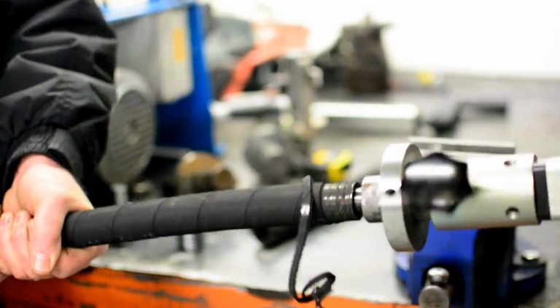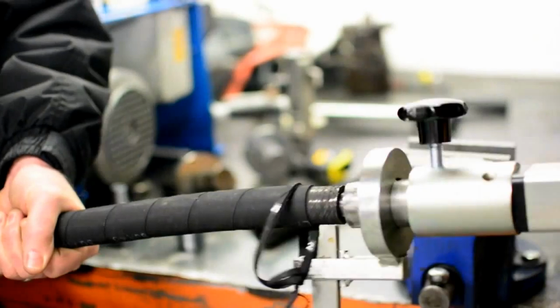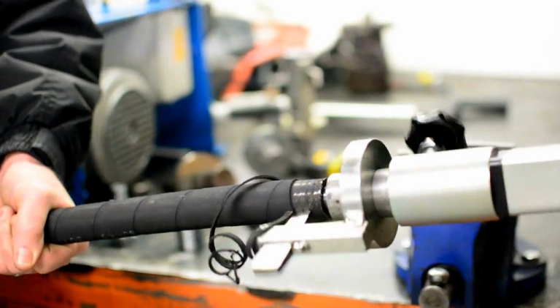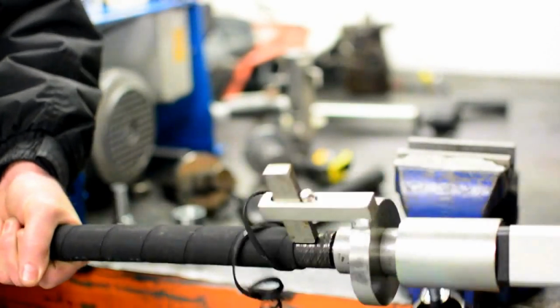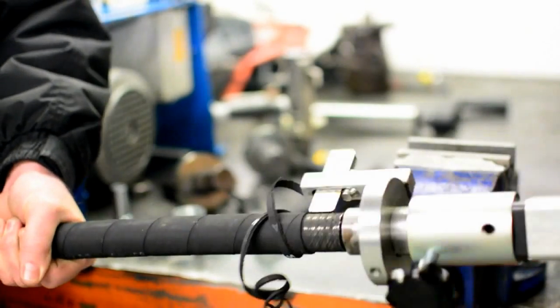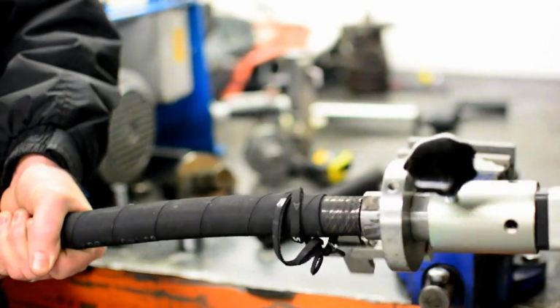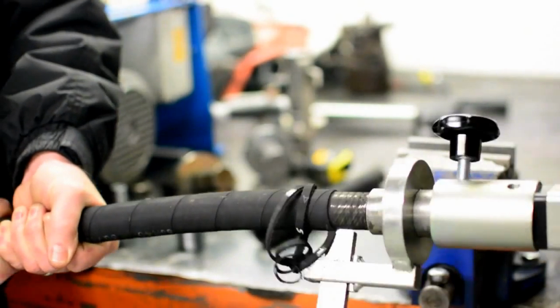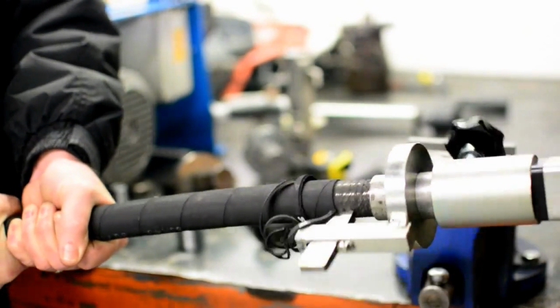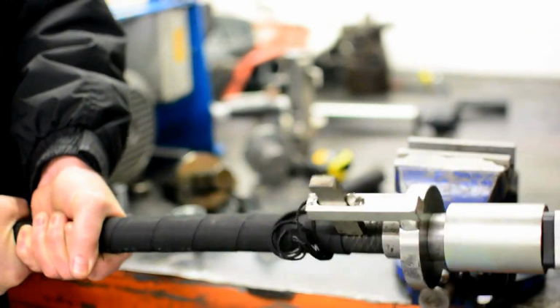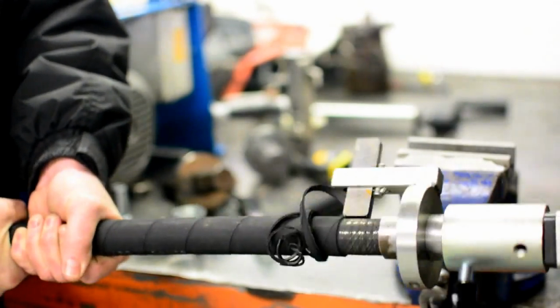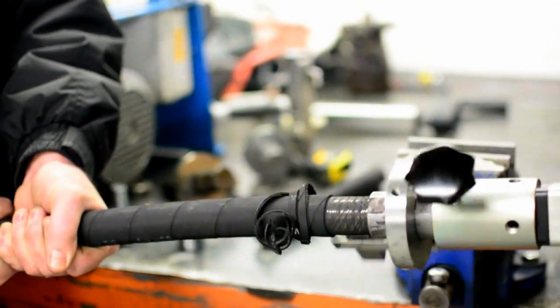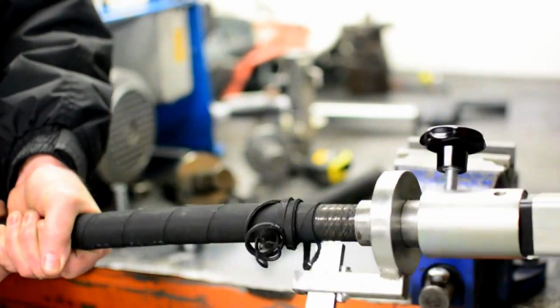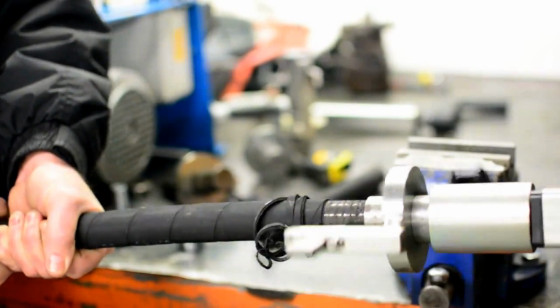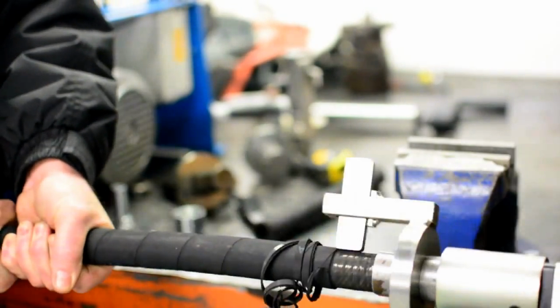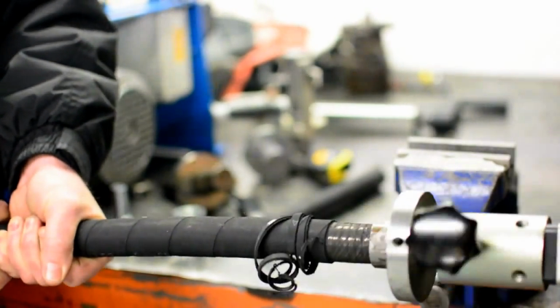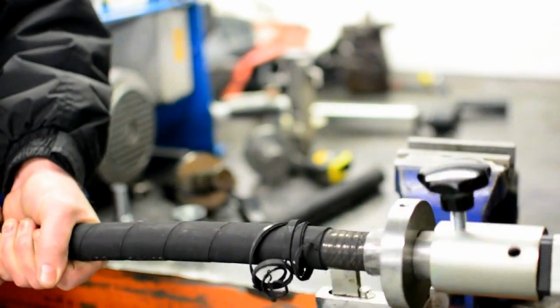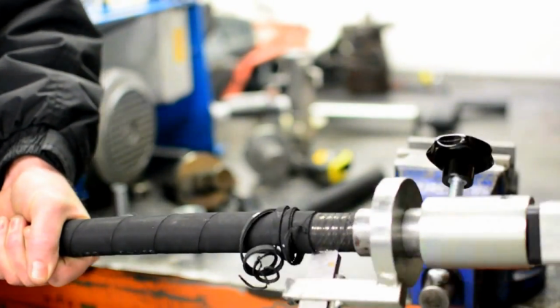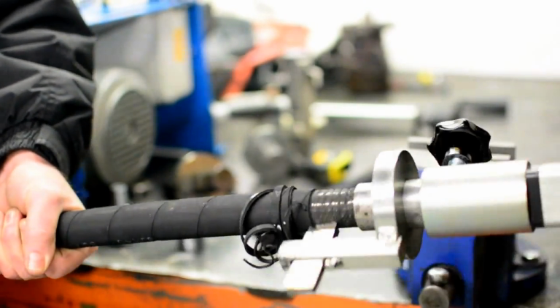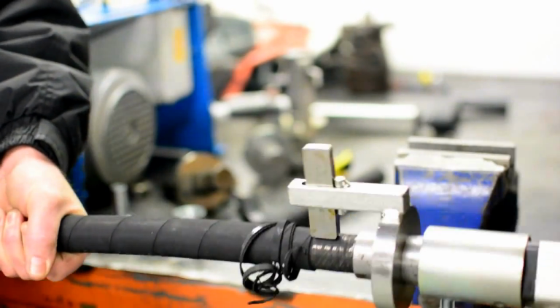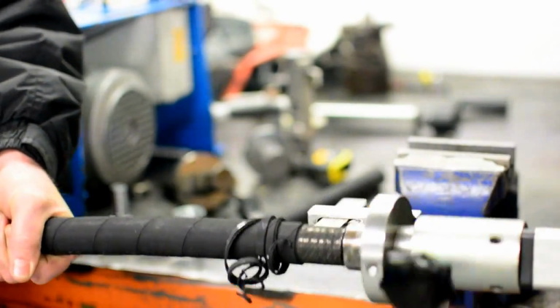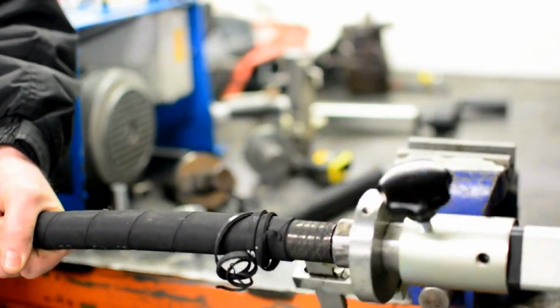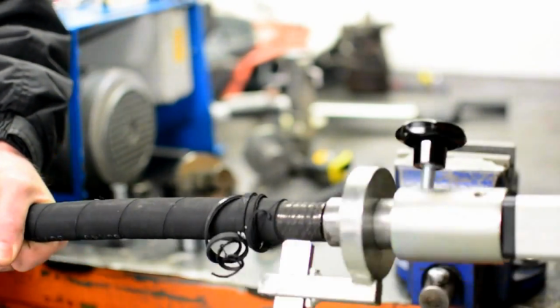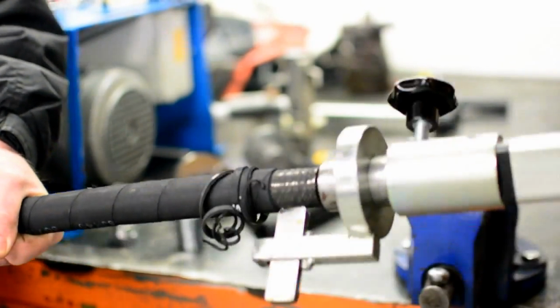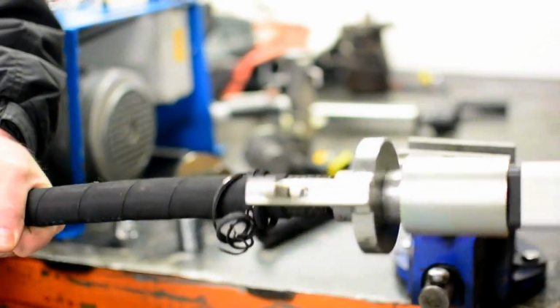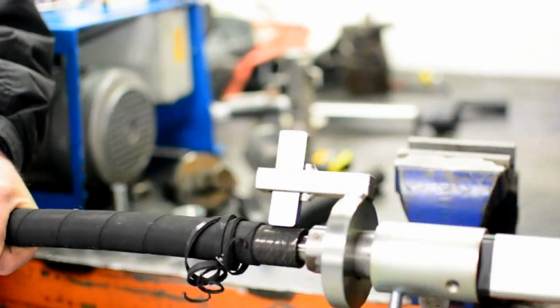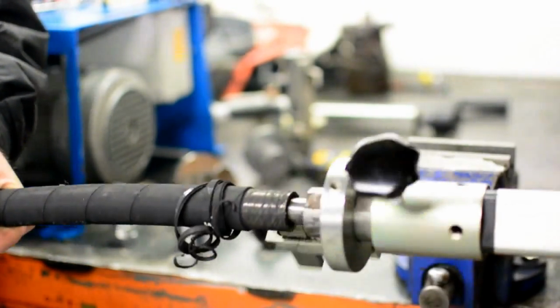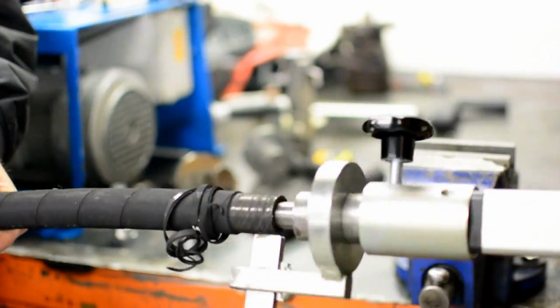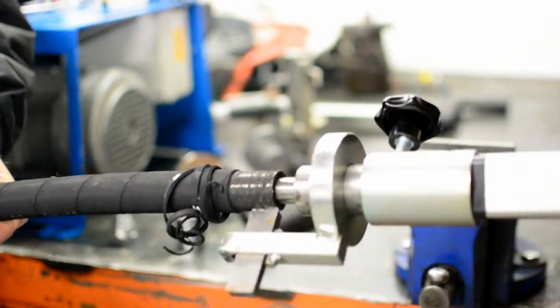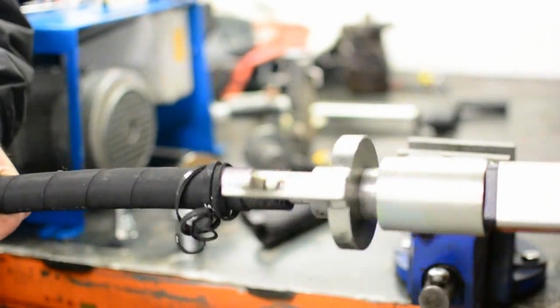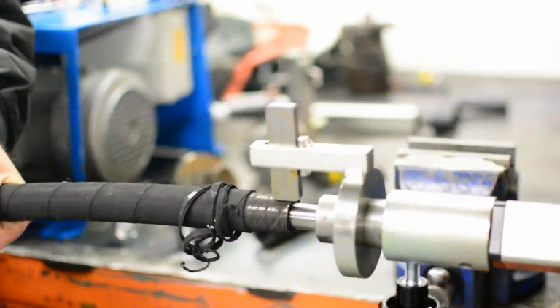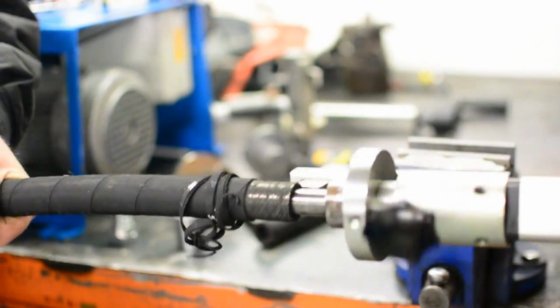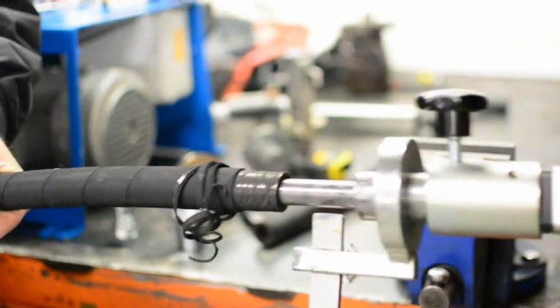The tool gives a clean, precise scythe leaving no rubber behind and always to the correct length.